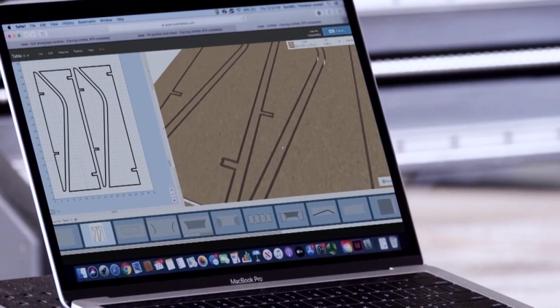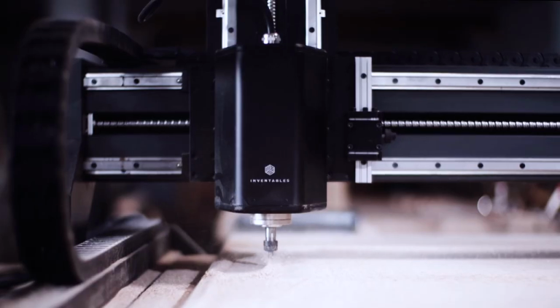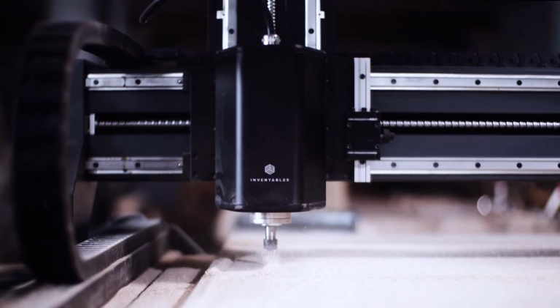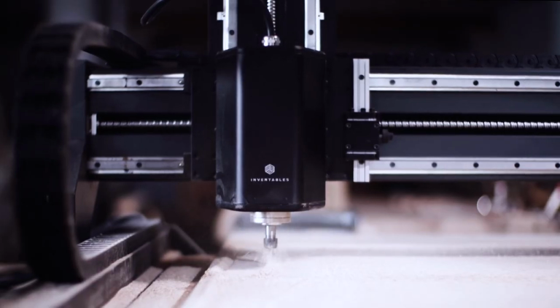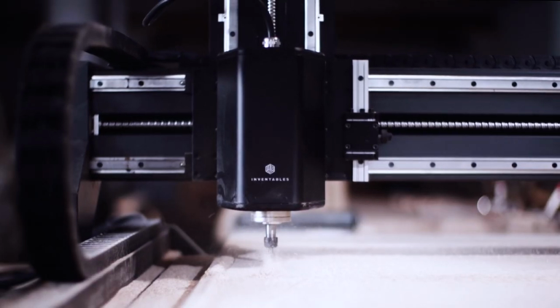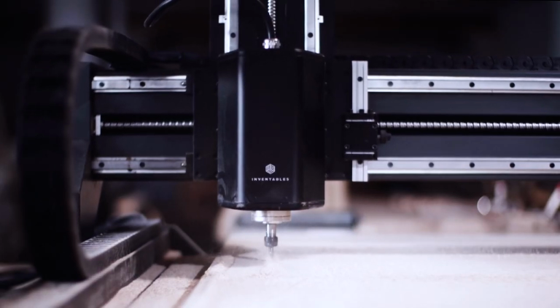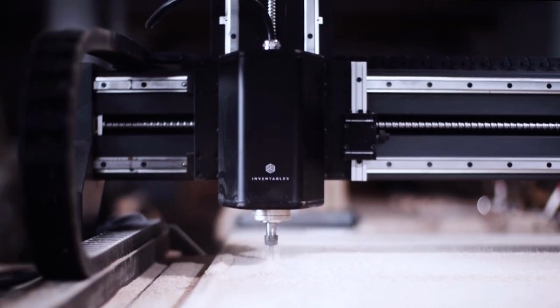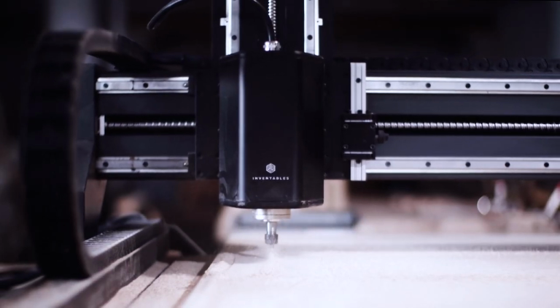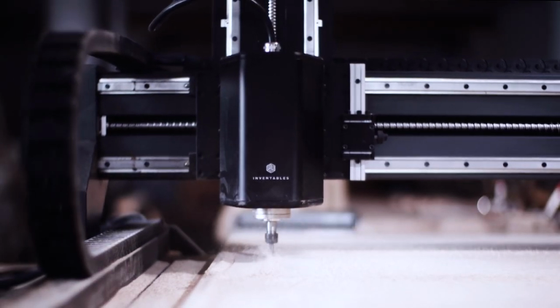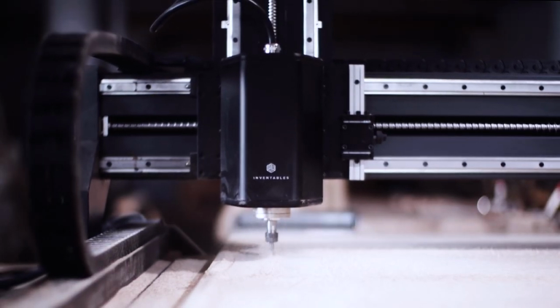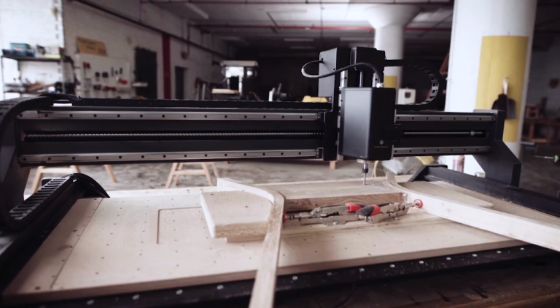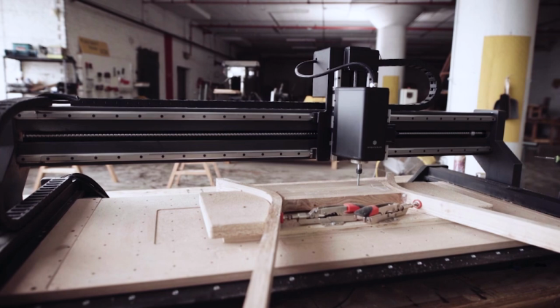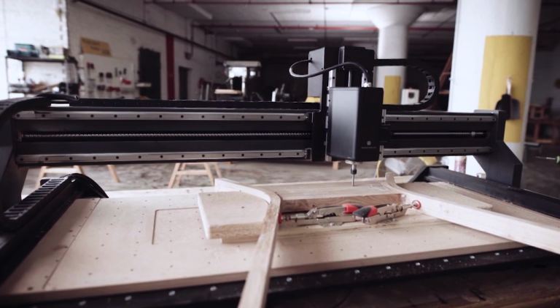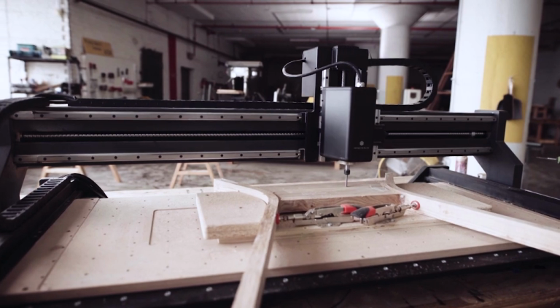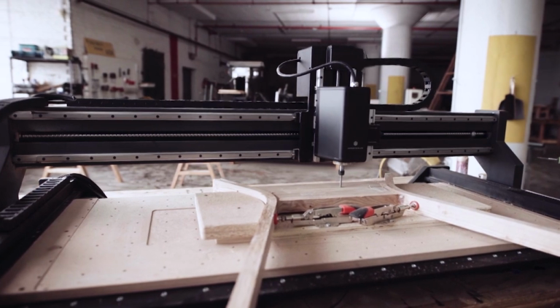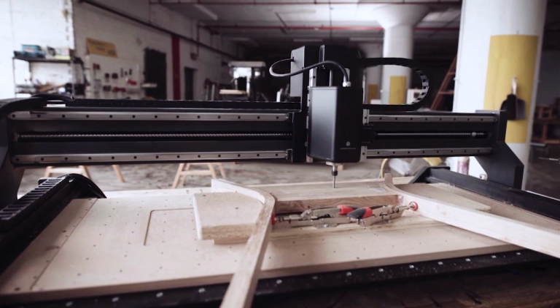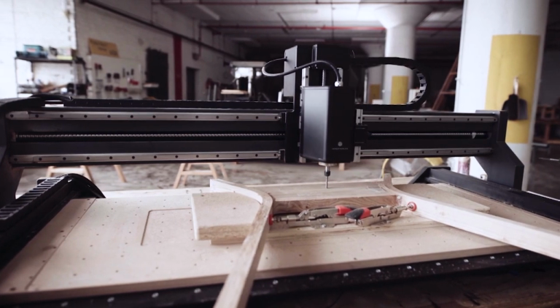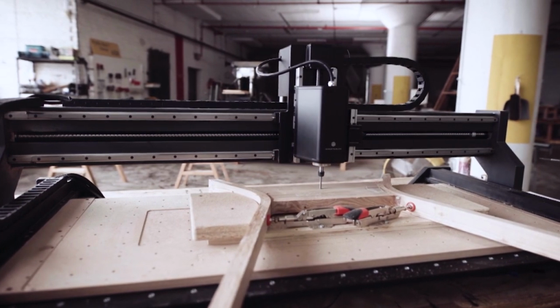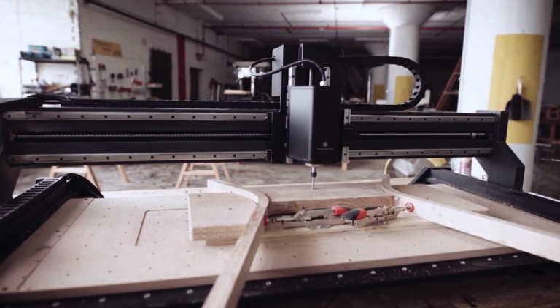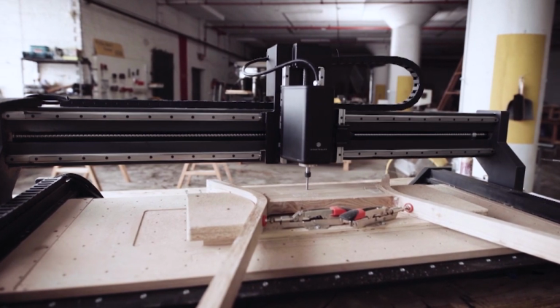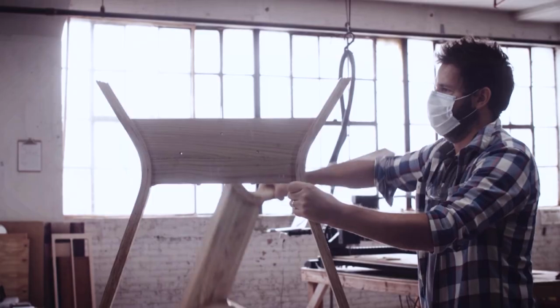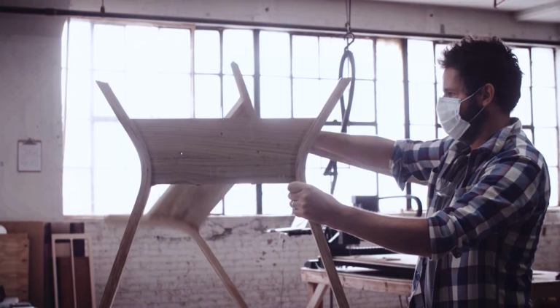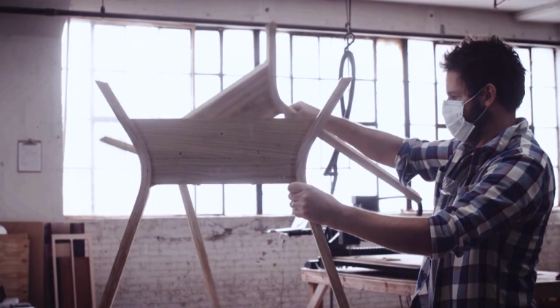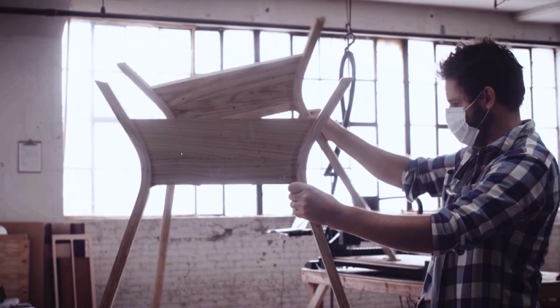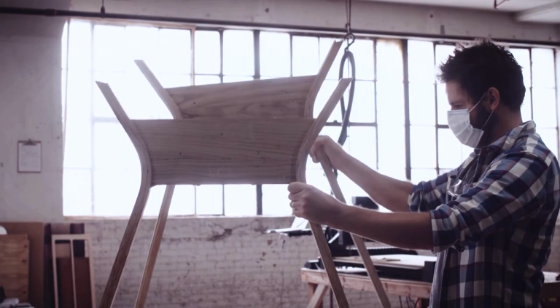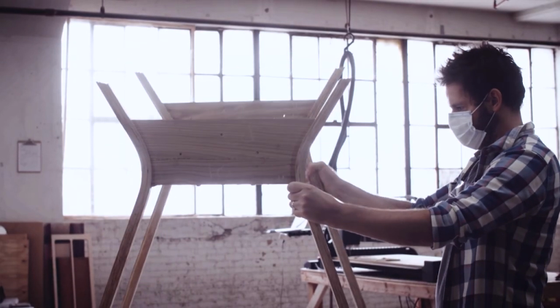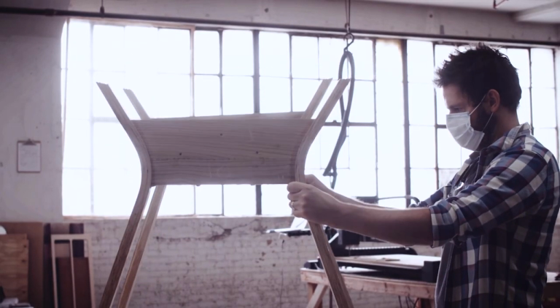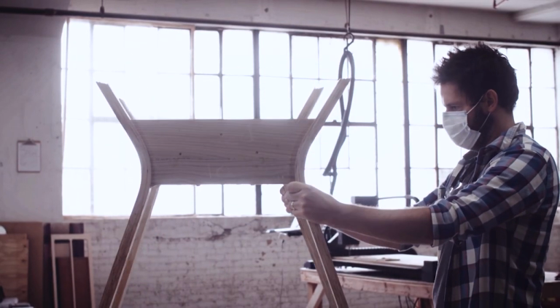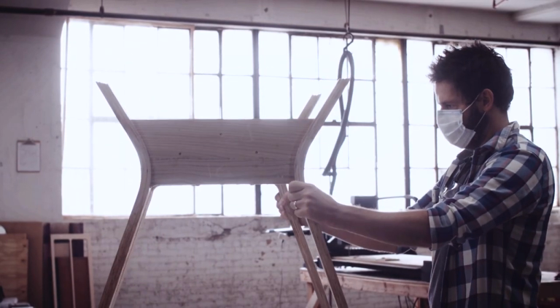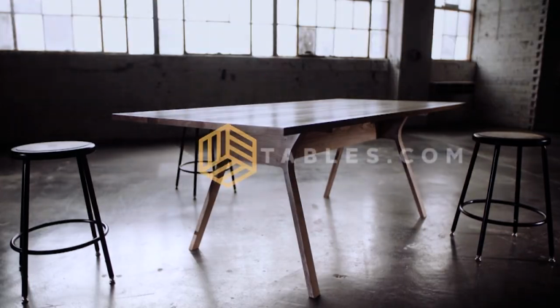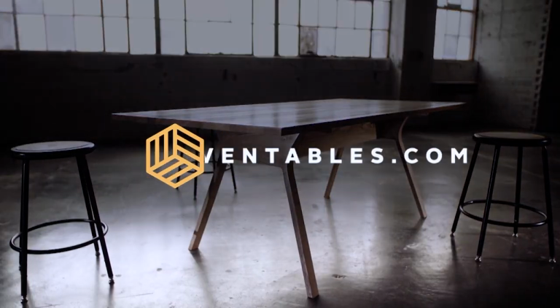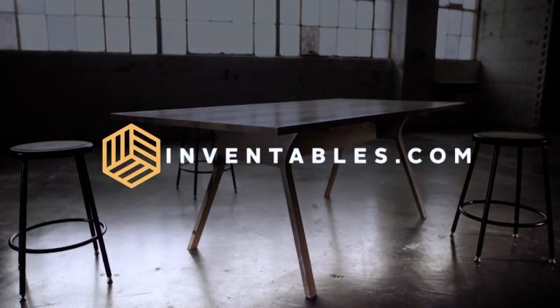This episode is sponsored by Inventables. Design it, build it, sell it. Learn more at Inventables.com.